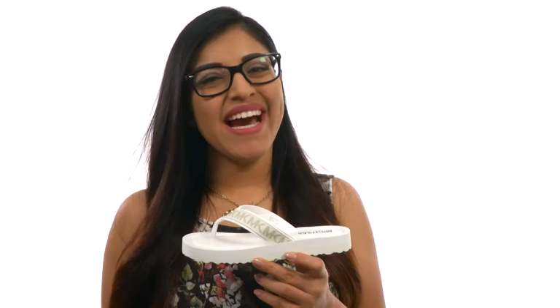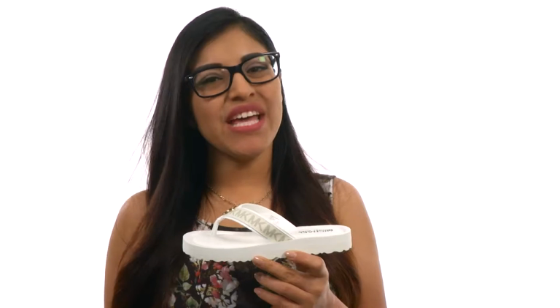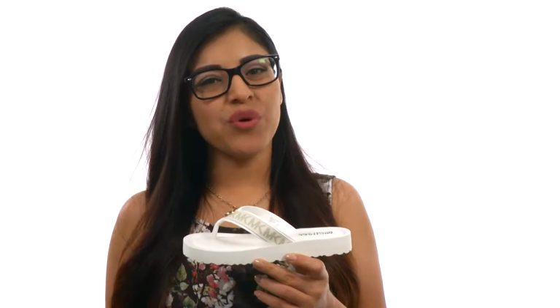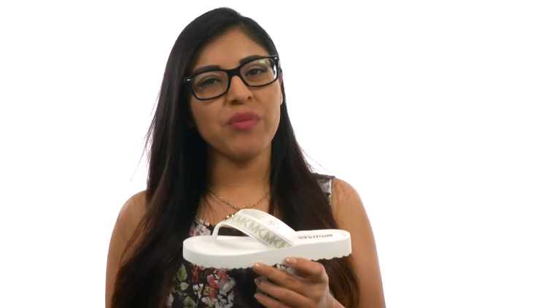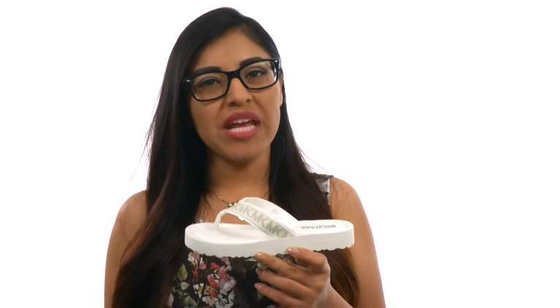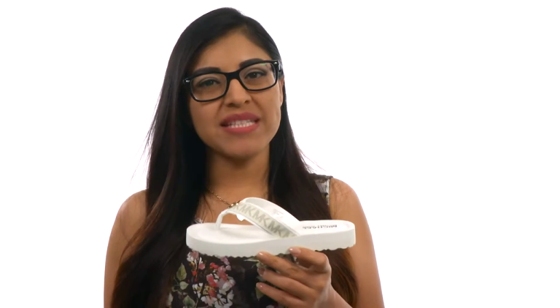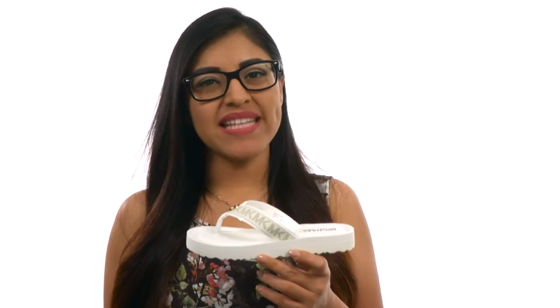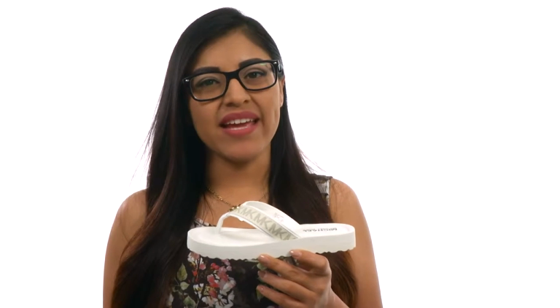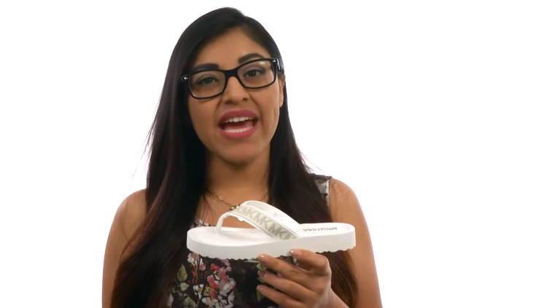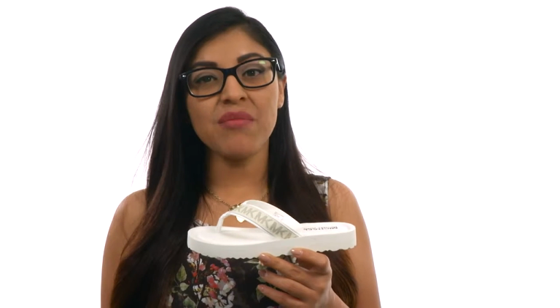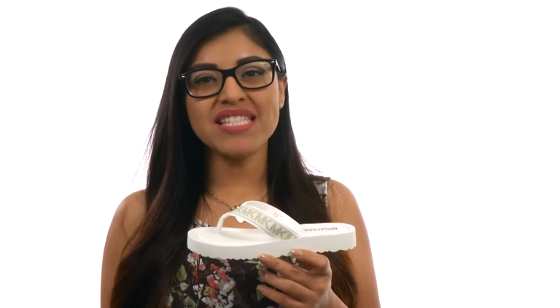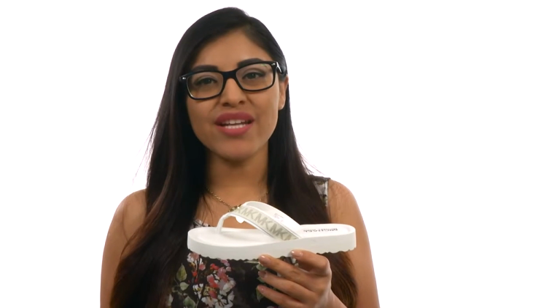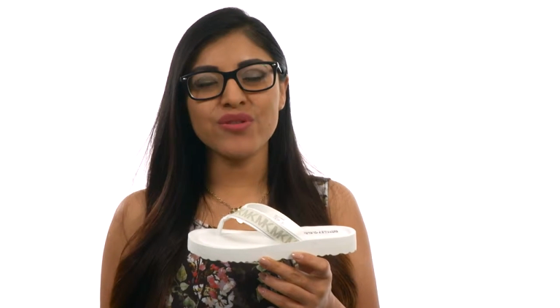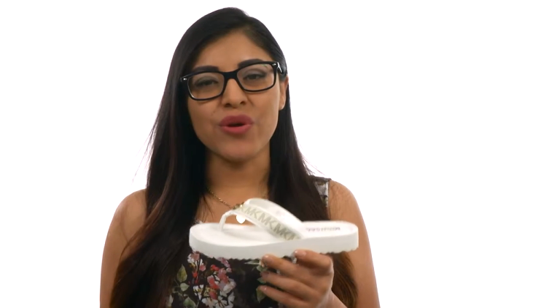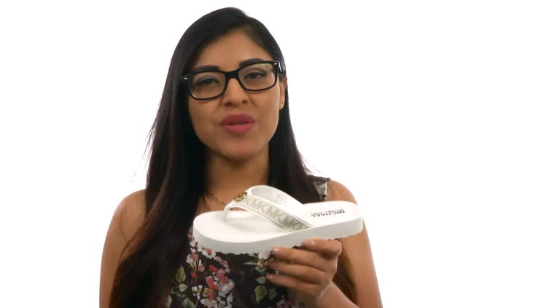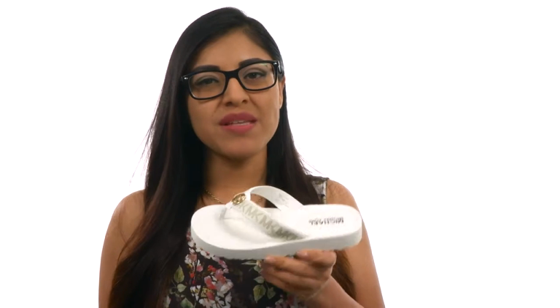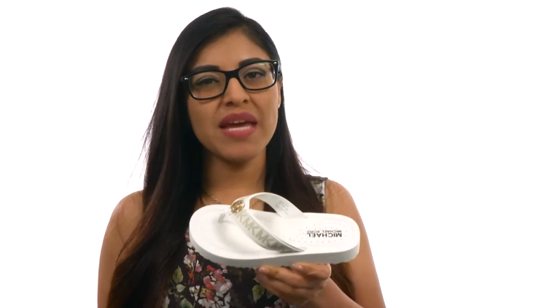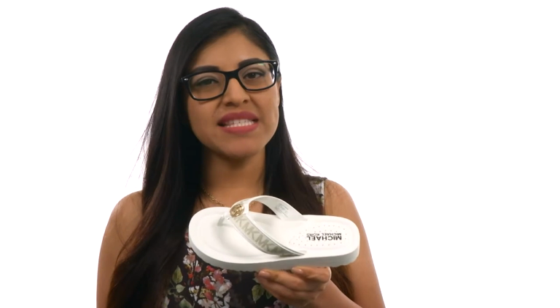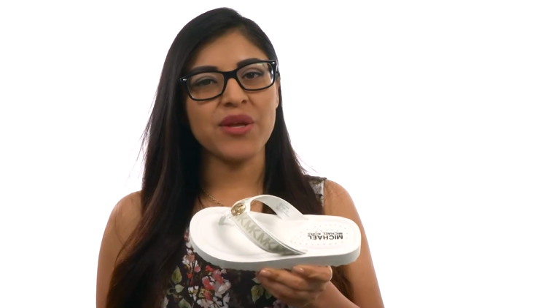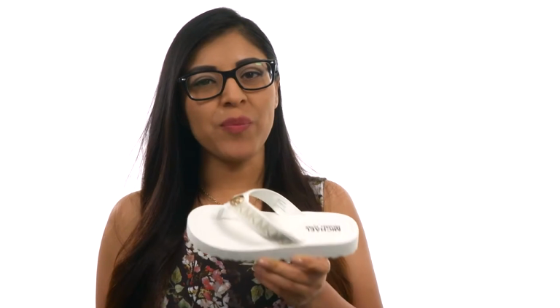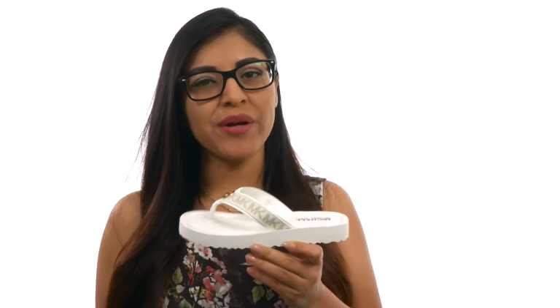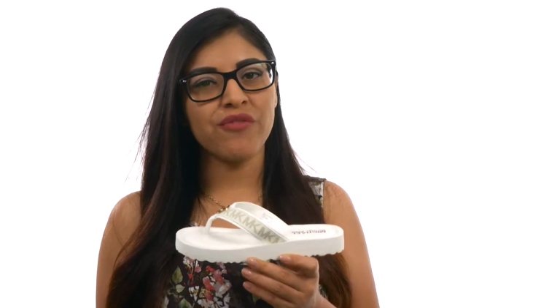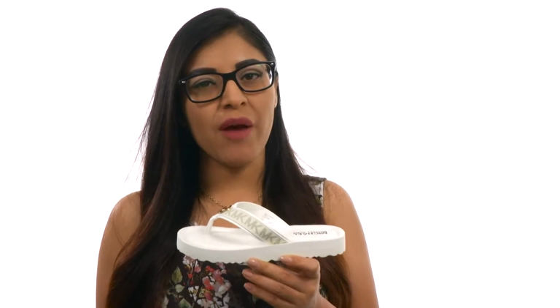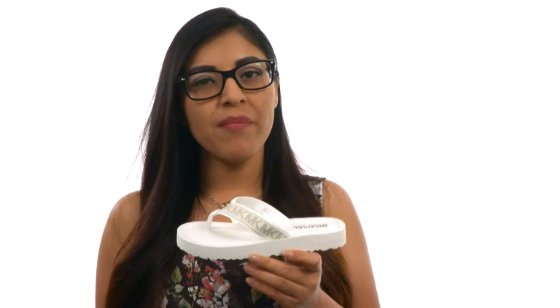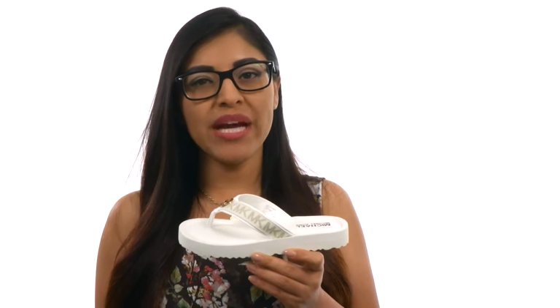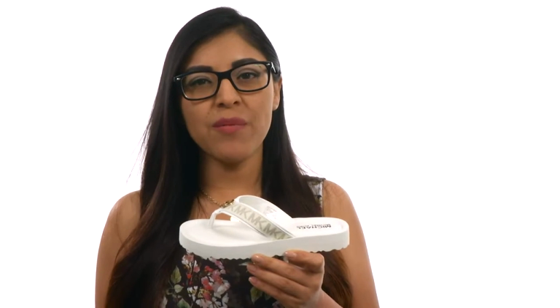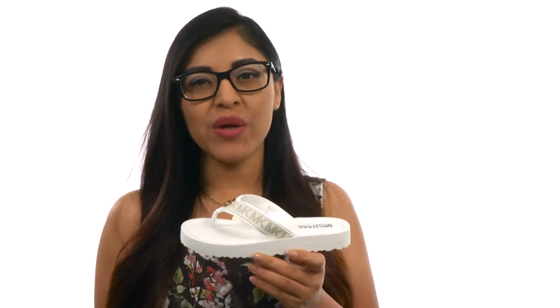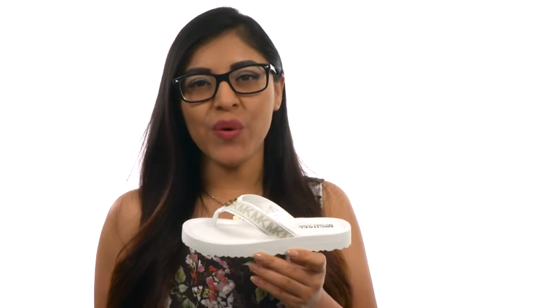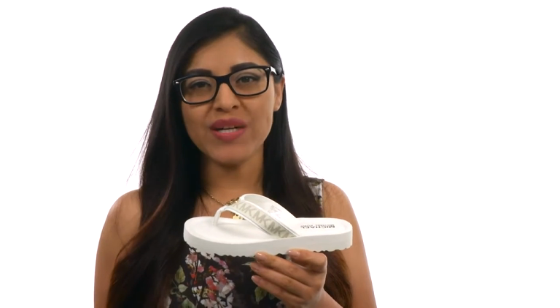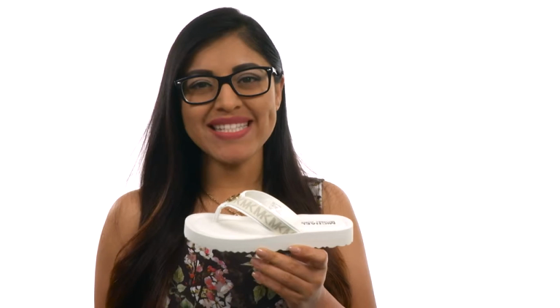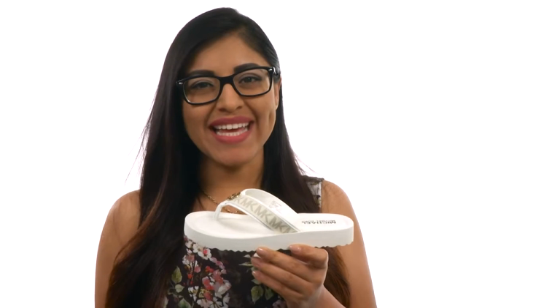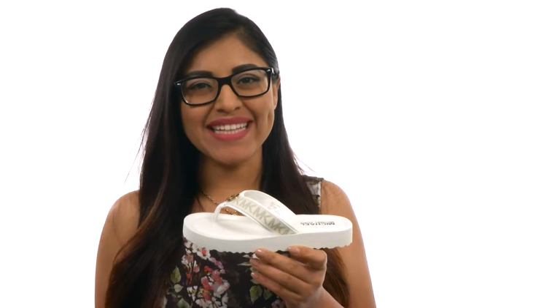Hi everyone, my name is Nellie and I'm excited to show you this amazing new pair from Michael Michael Kors Kids.